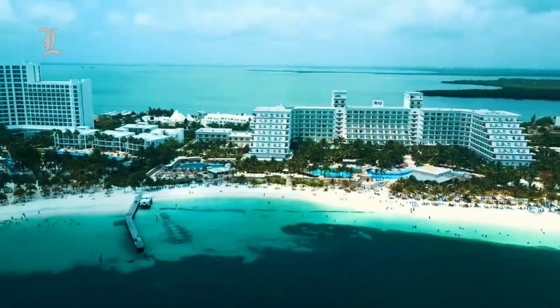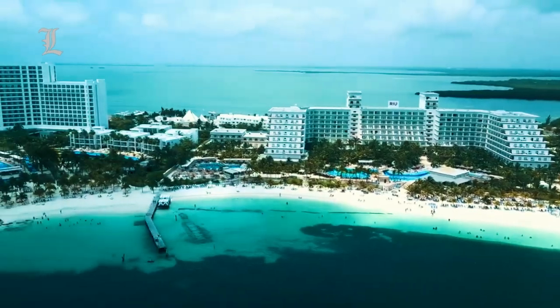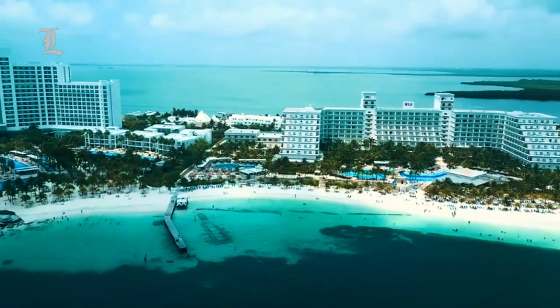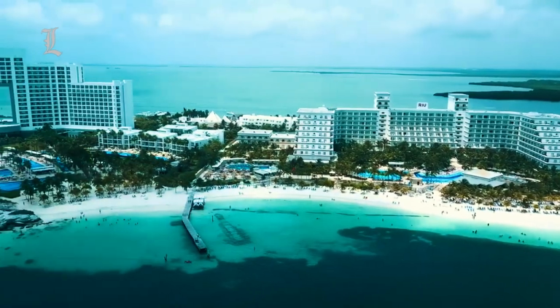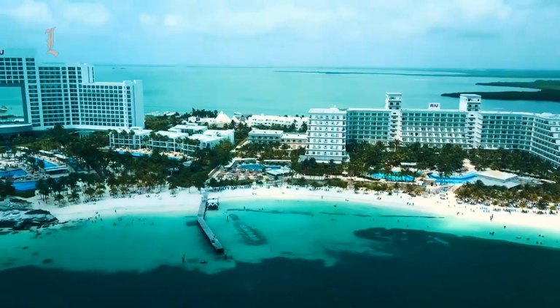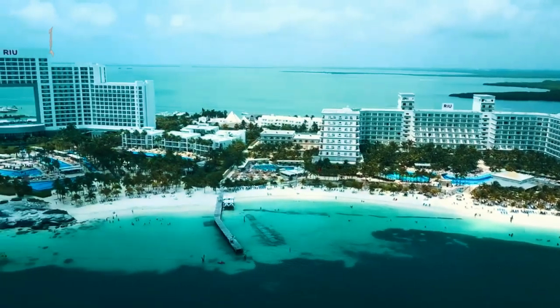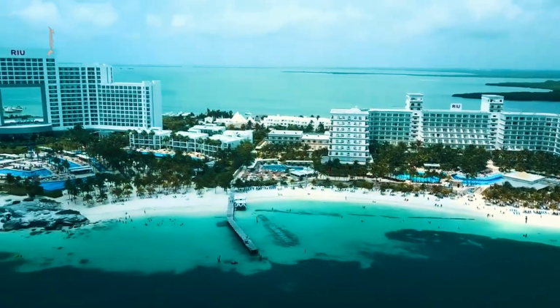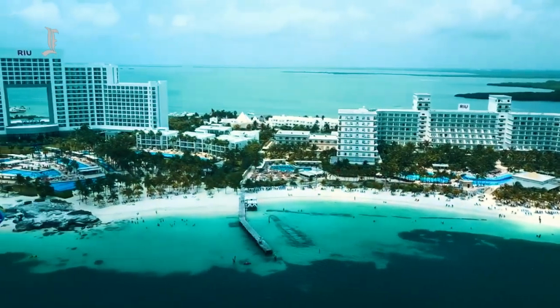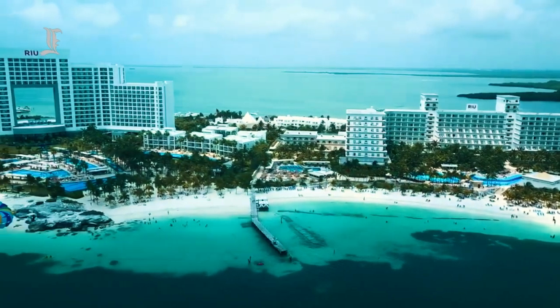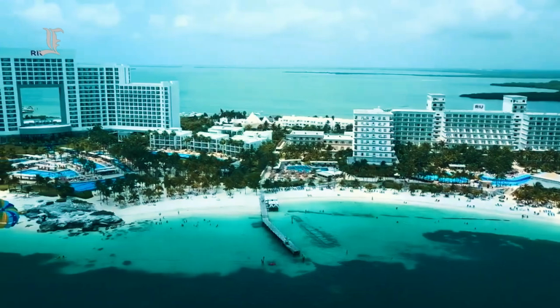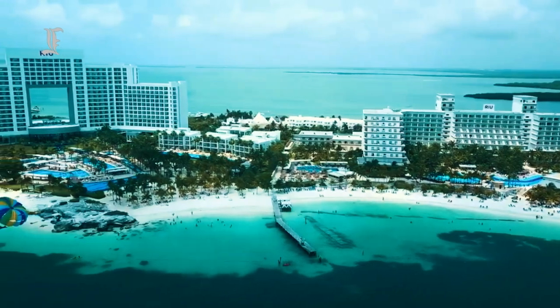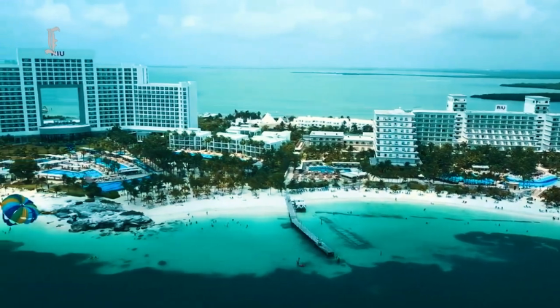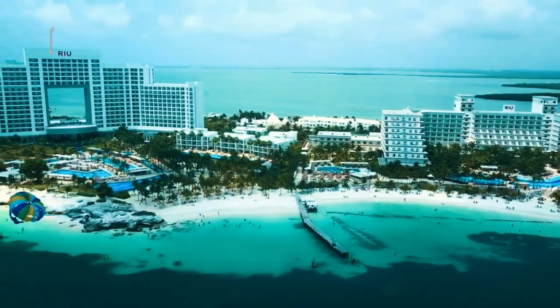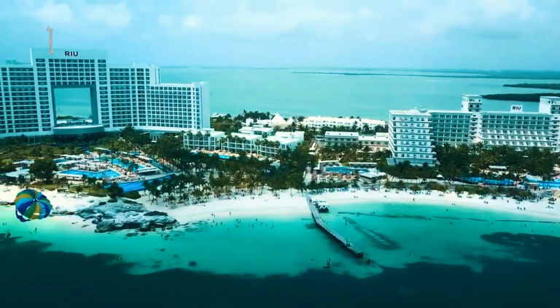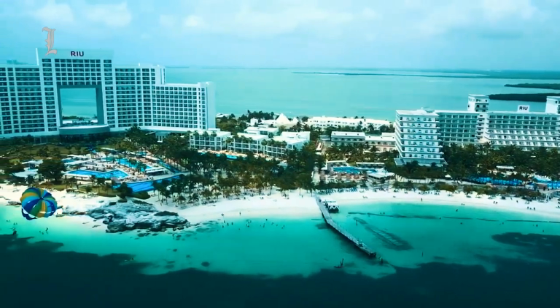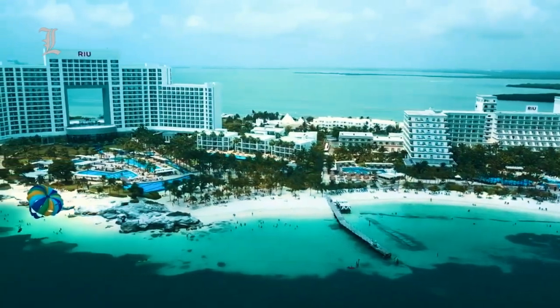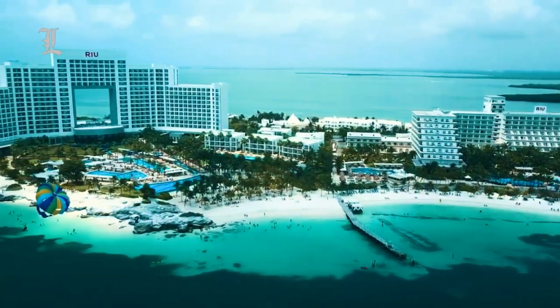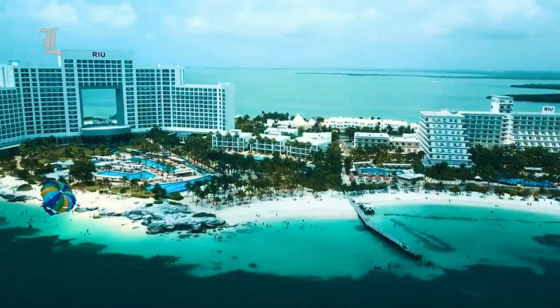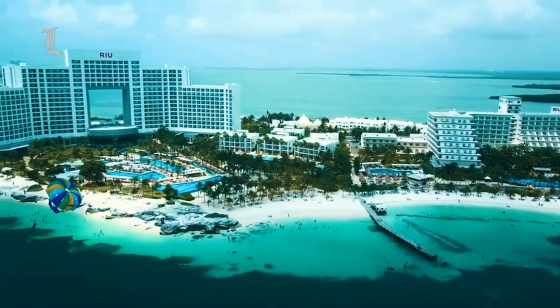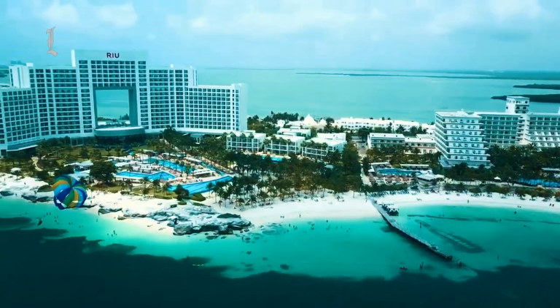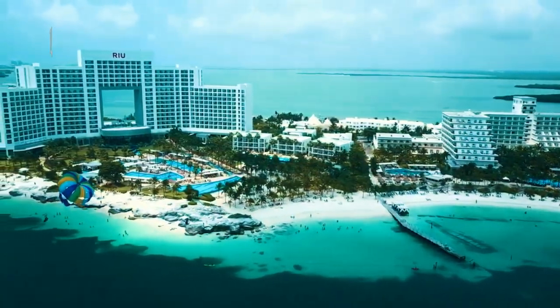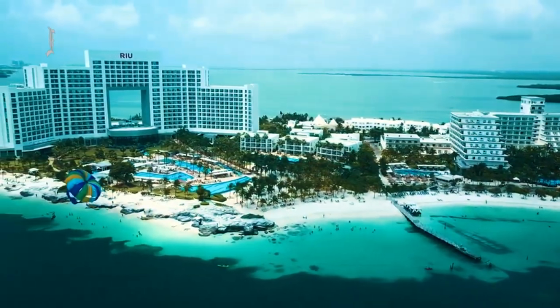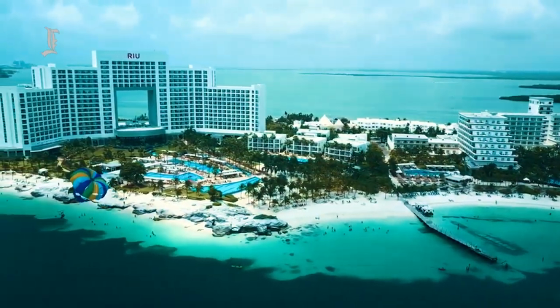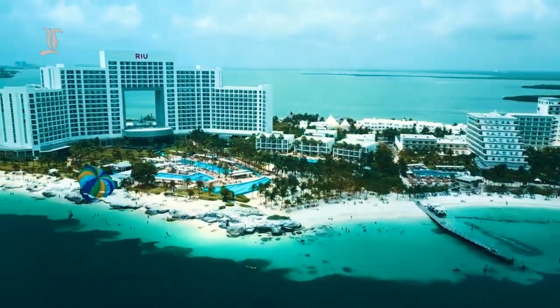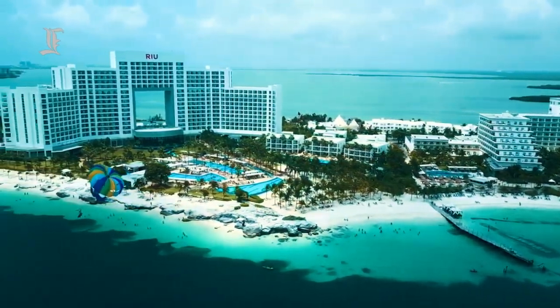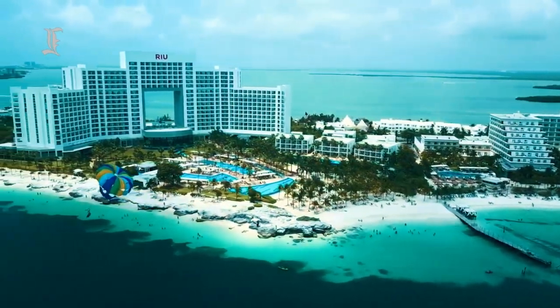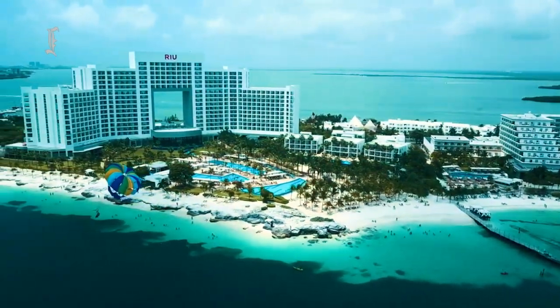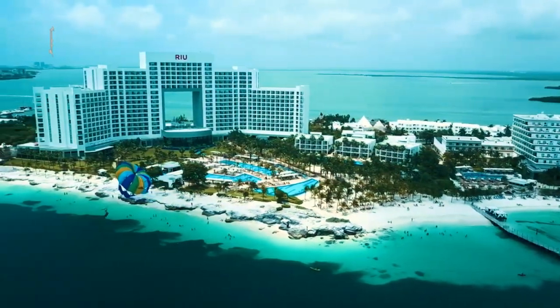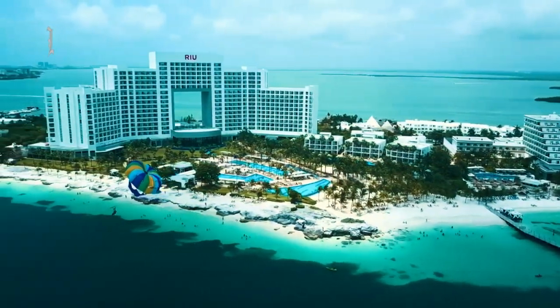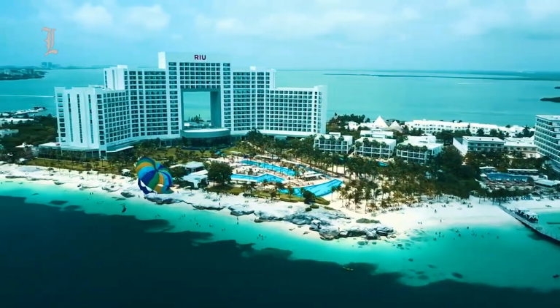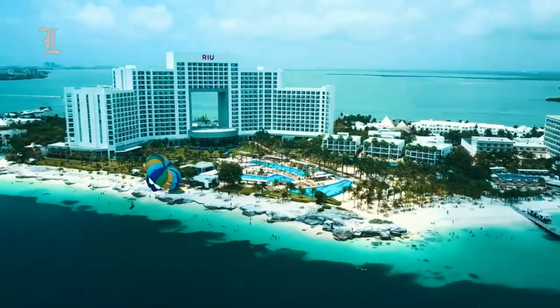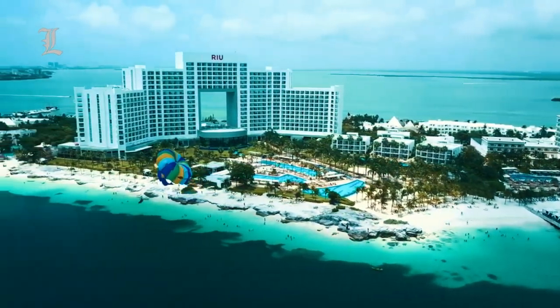El Rey and Yemilum are nearby archaeological ruins. There are plenty more in Coba and Chichen Itza, two to three hours away by car.